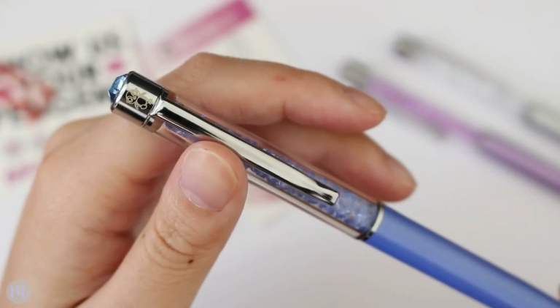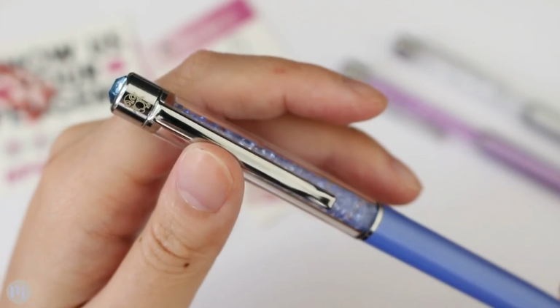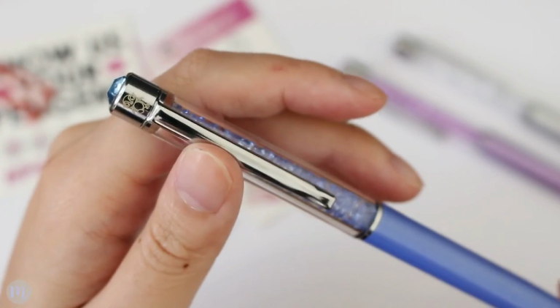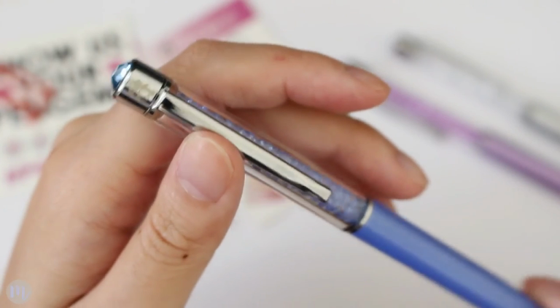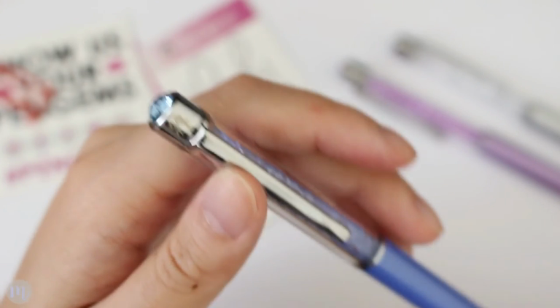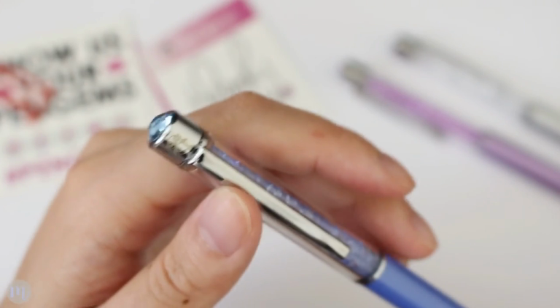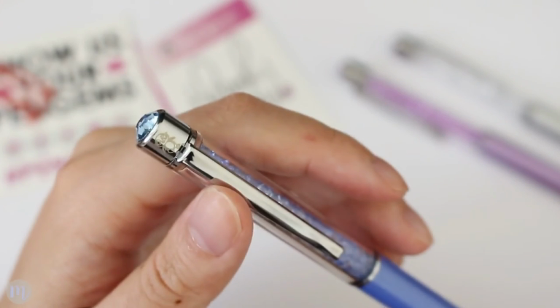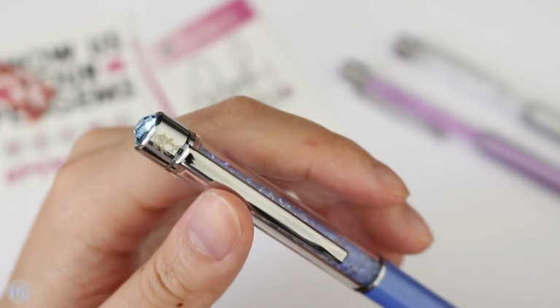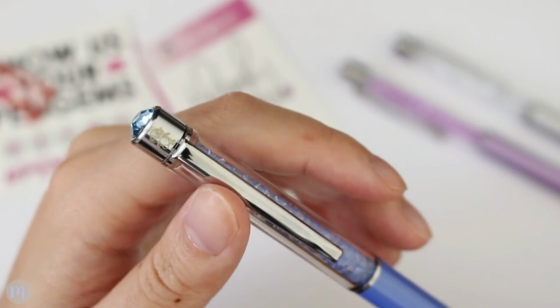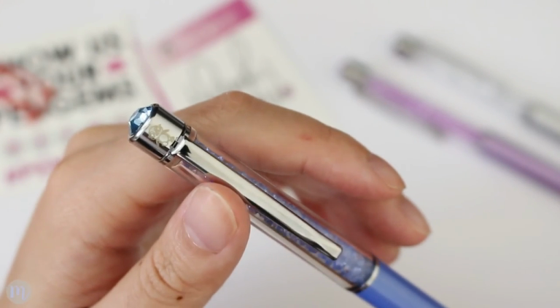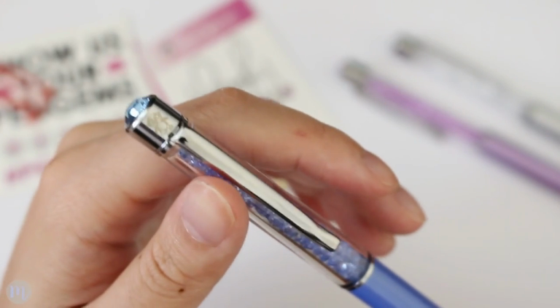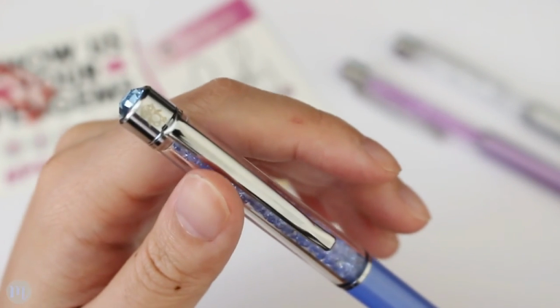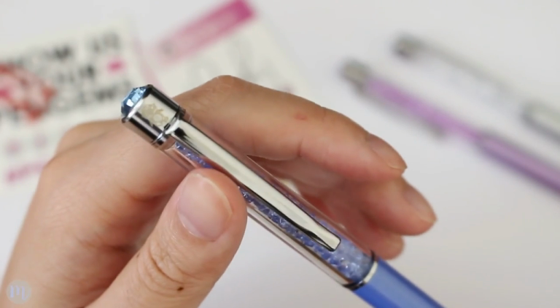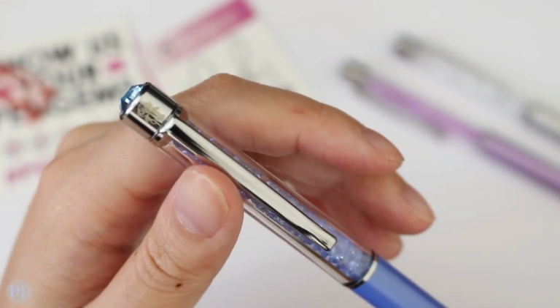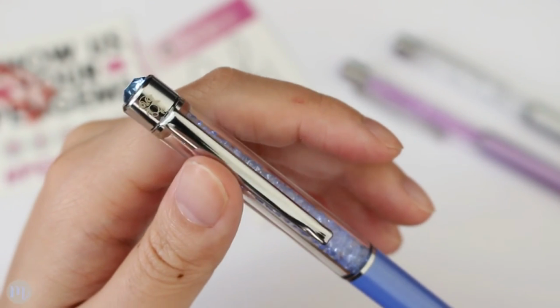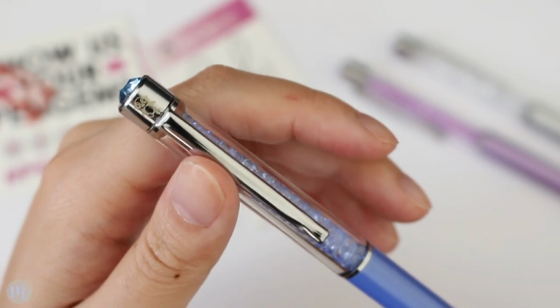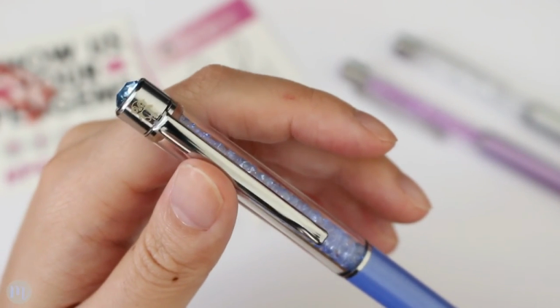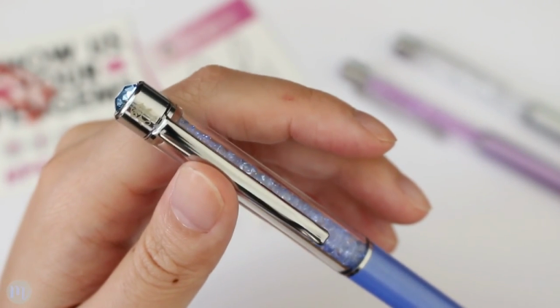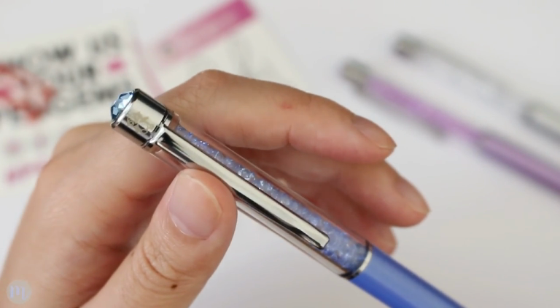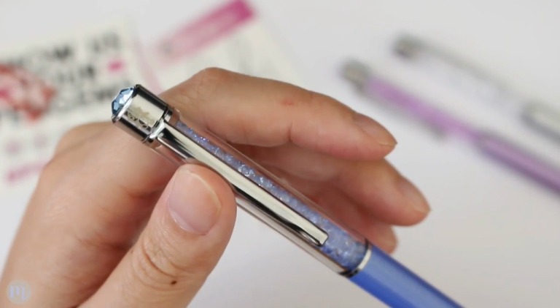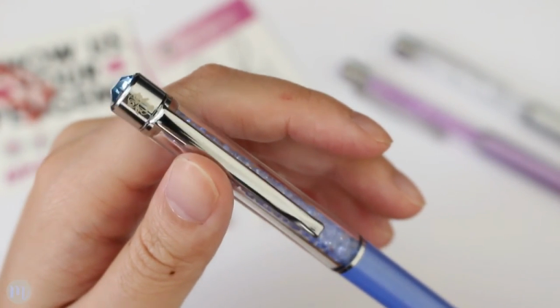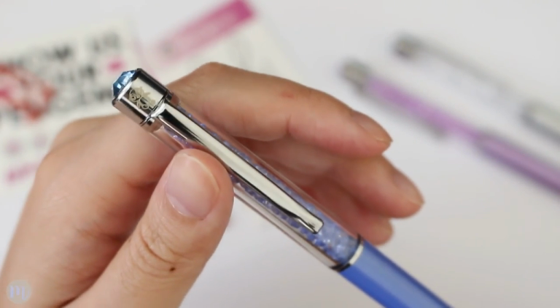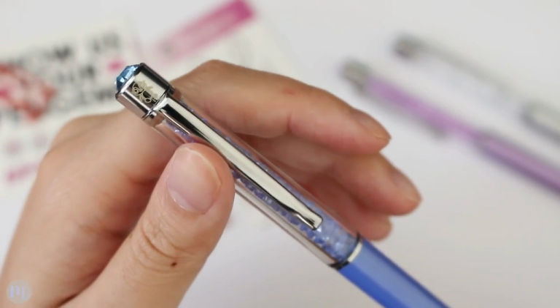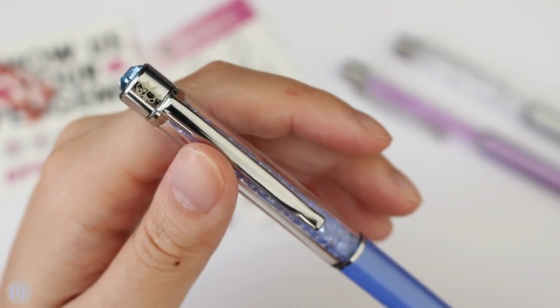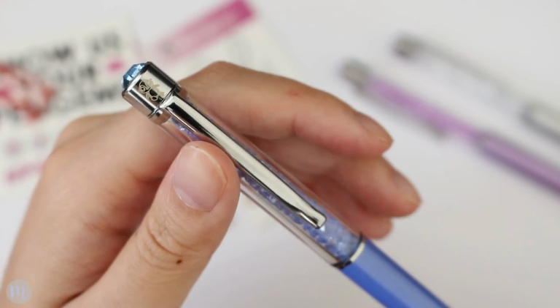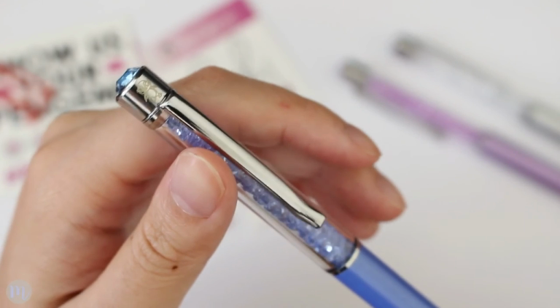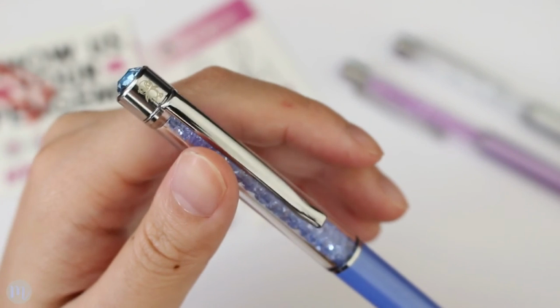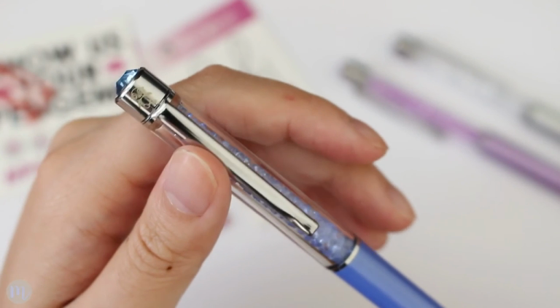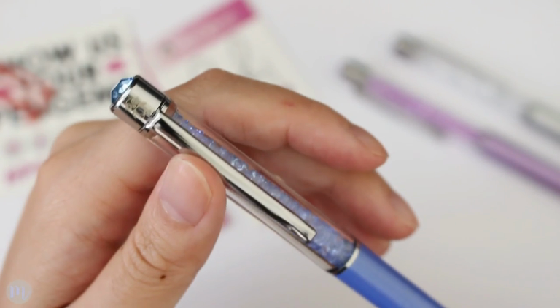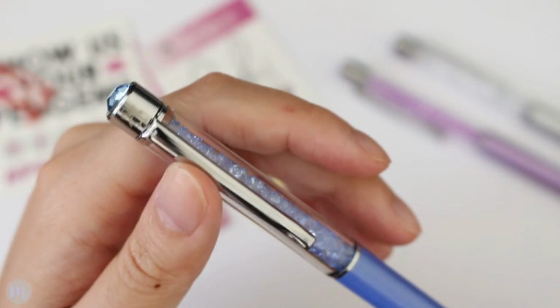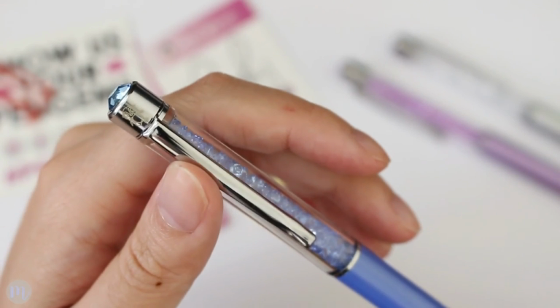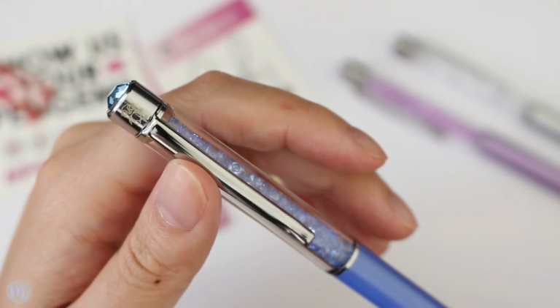Oh, they have their little Pen Gems logo on the top of the pen — that's actually really cute.